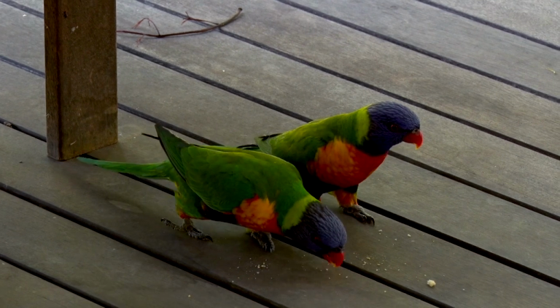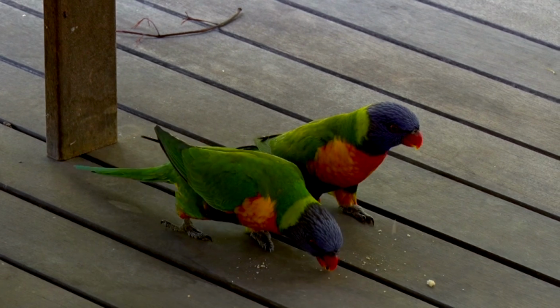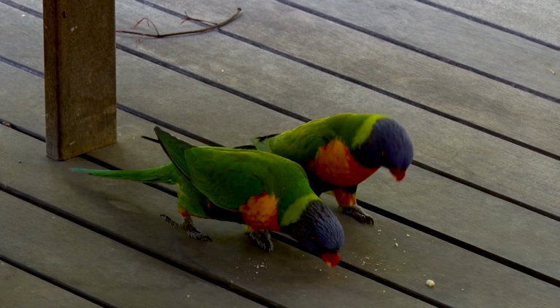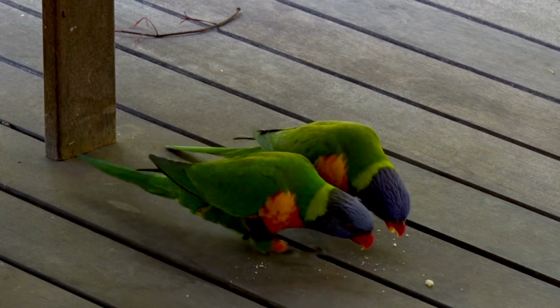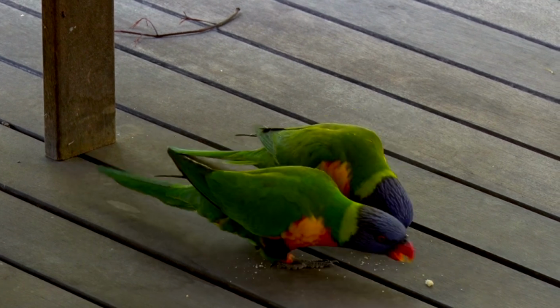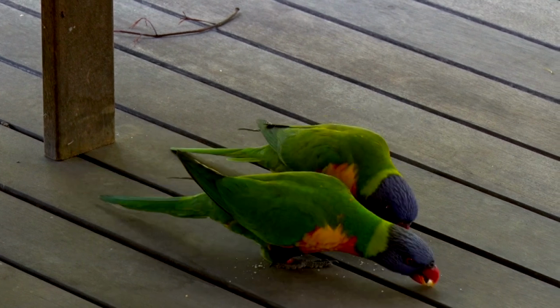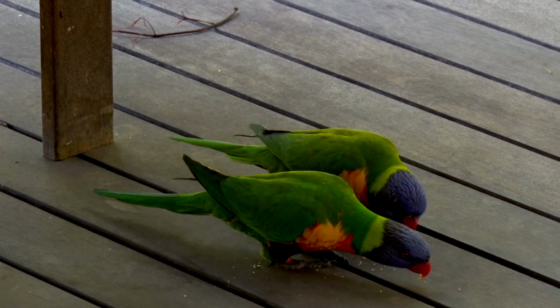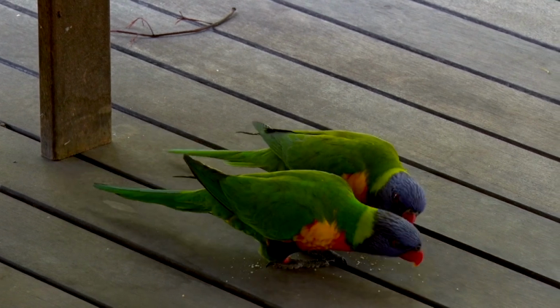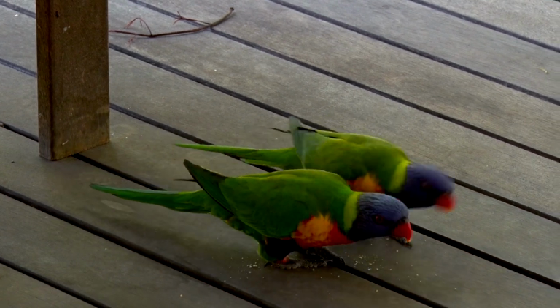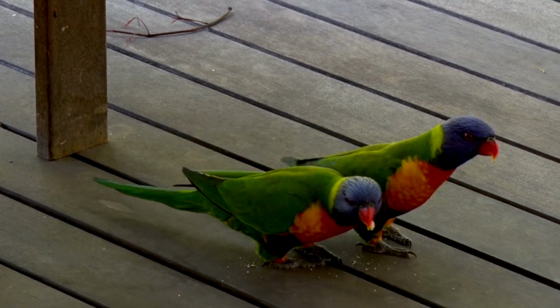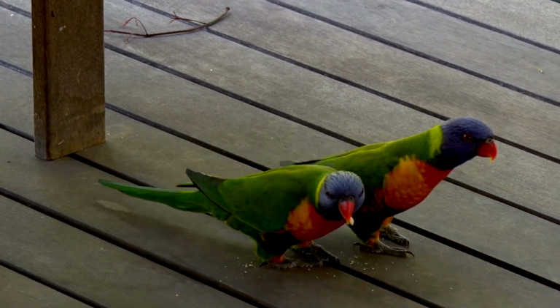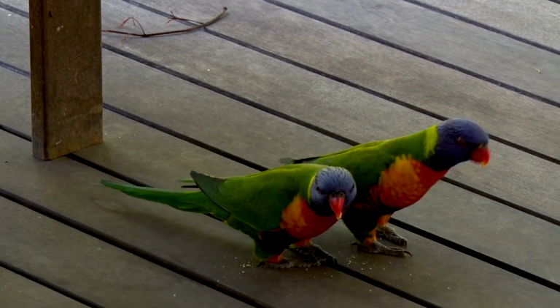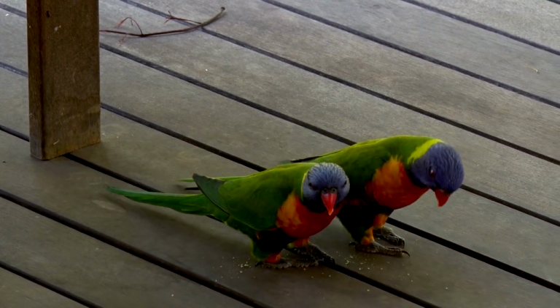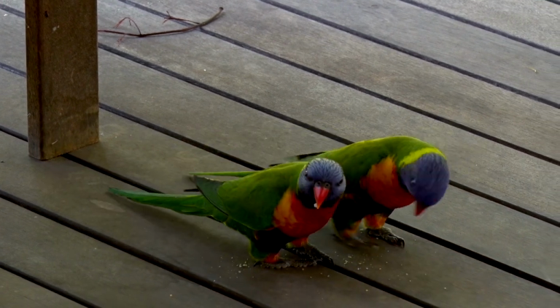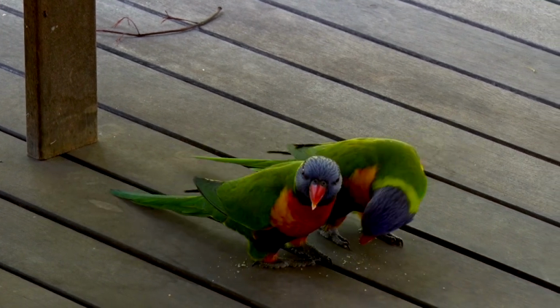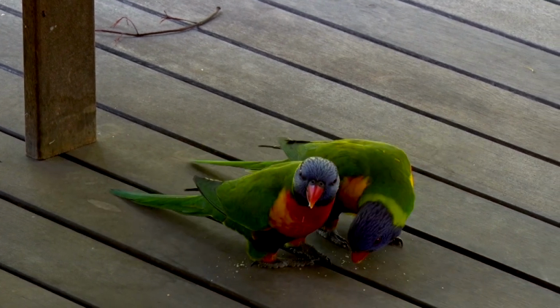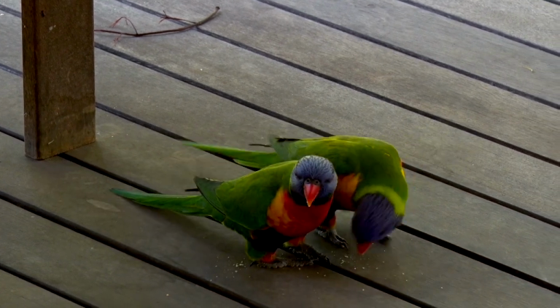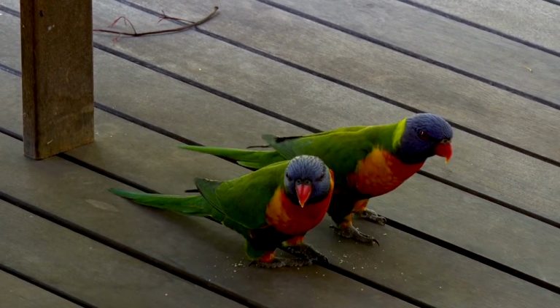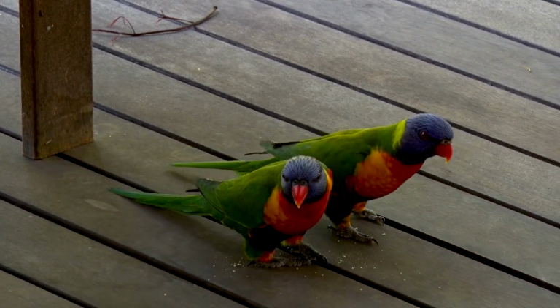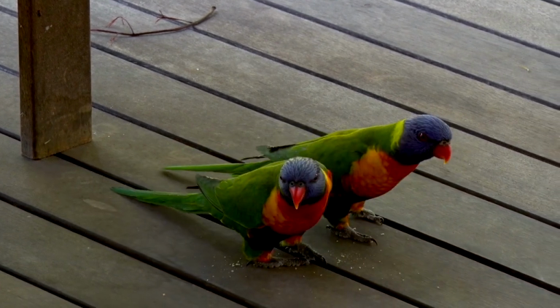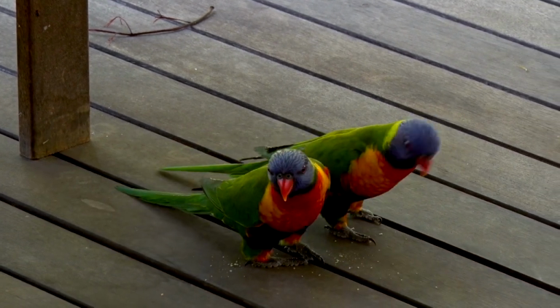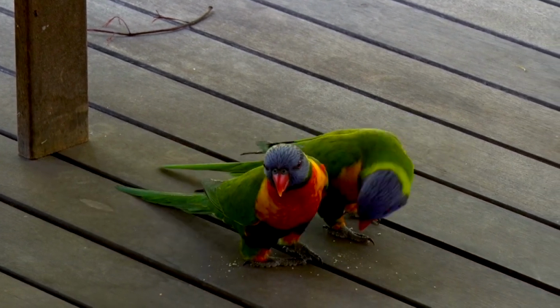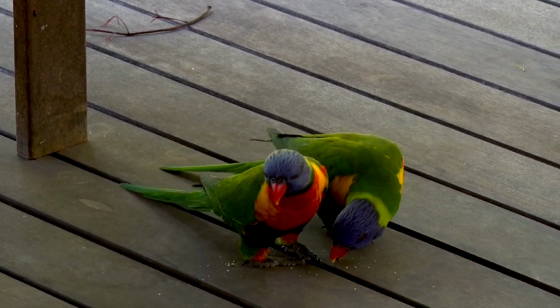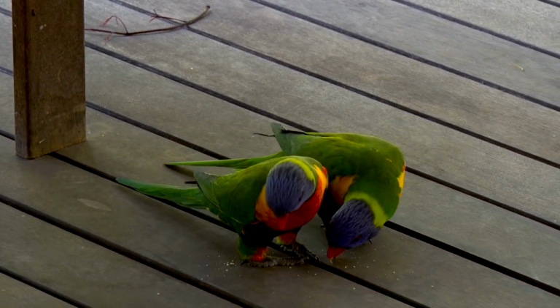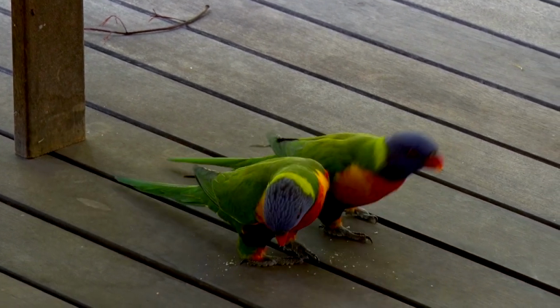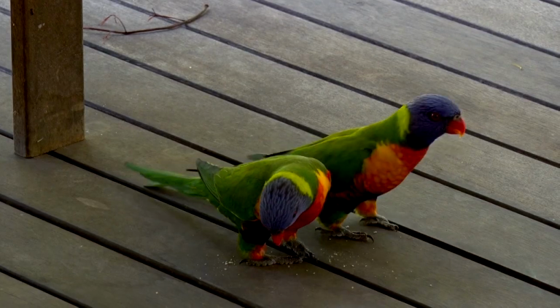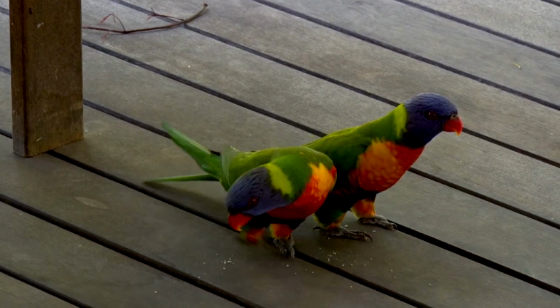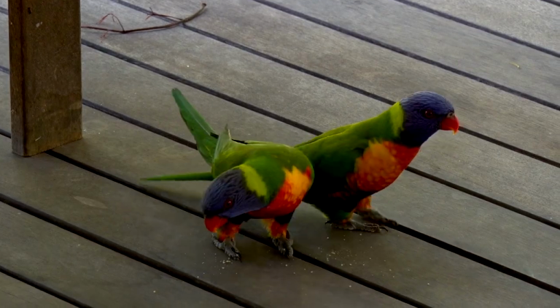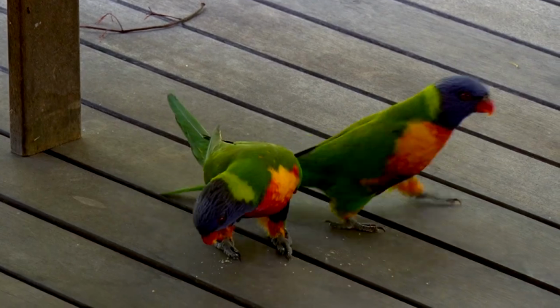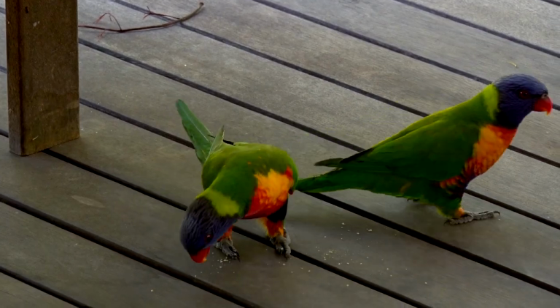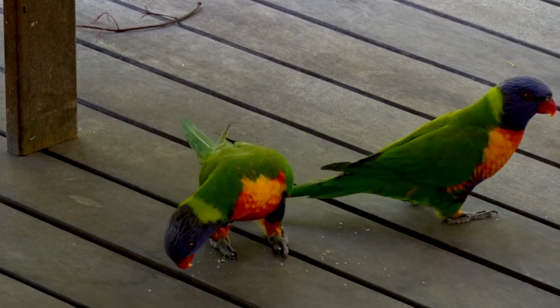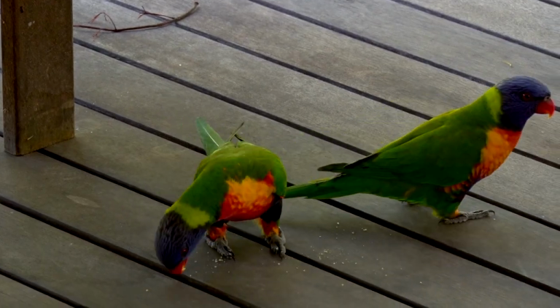They are rather gregarious birds, and have settled in very comfortably into the modern suburban life.